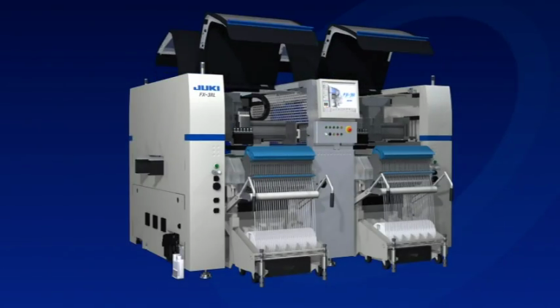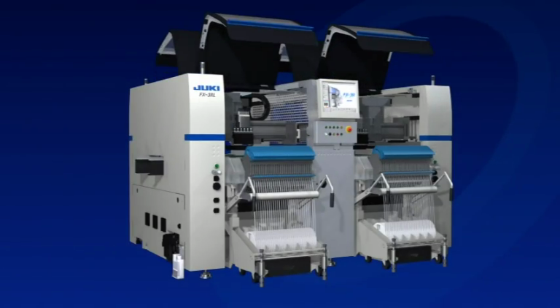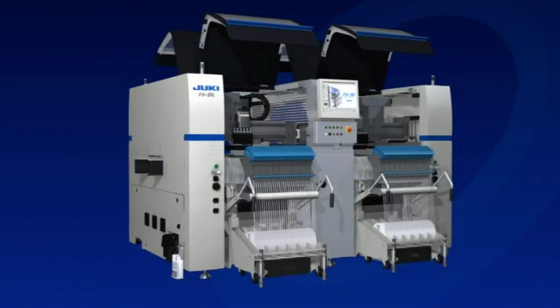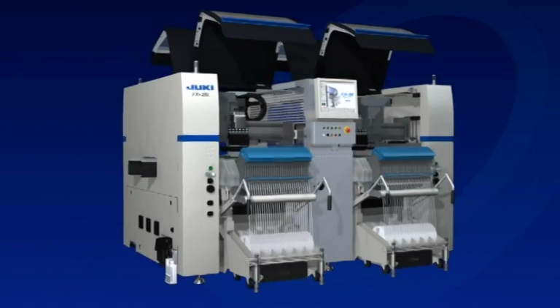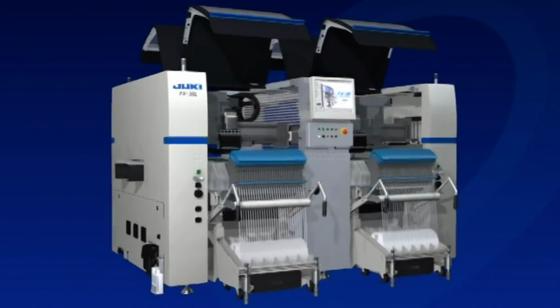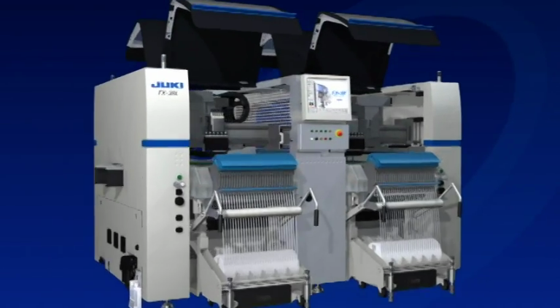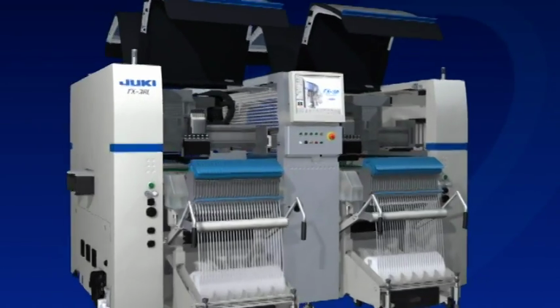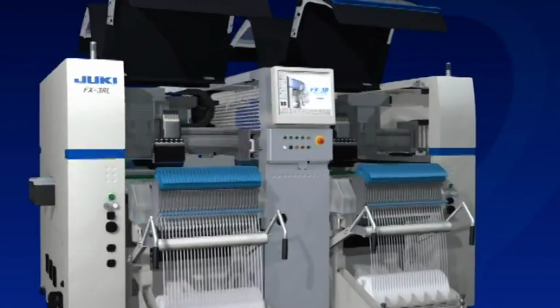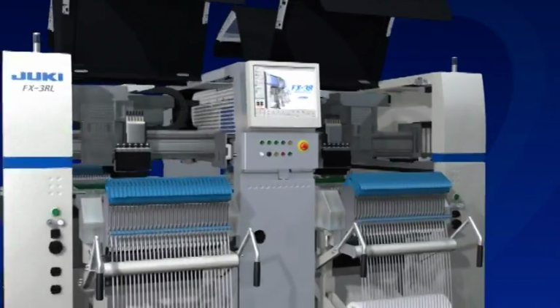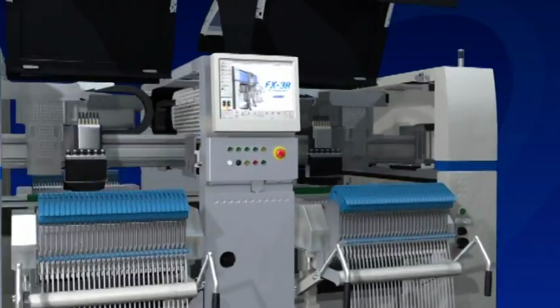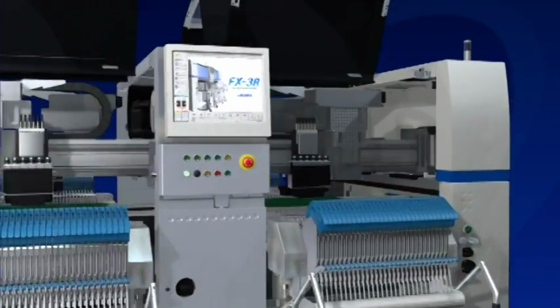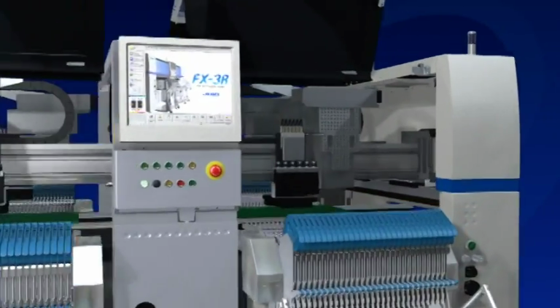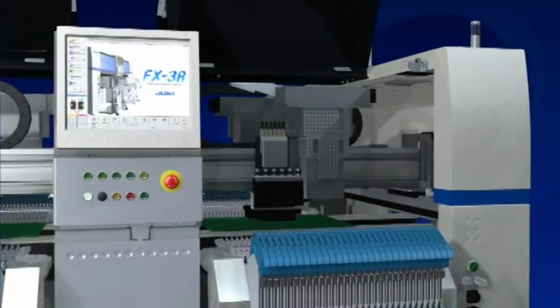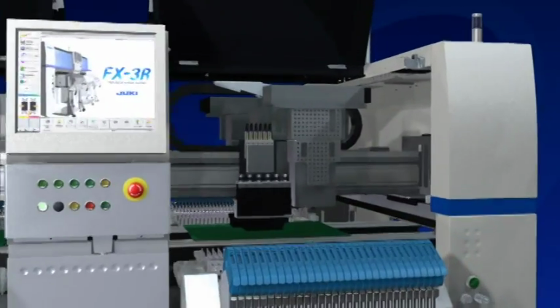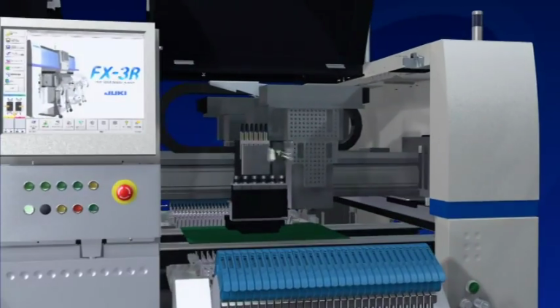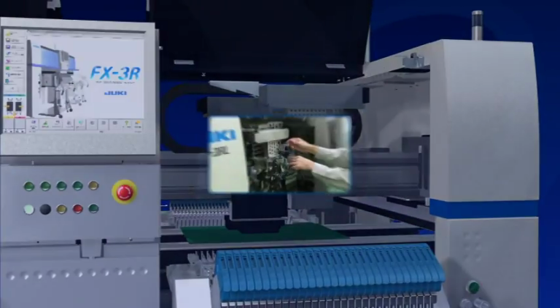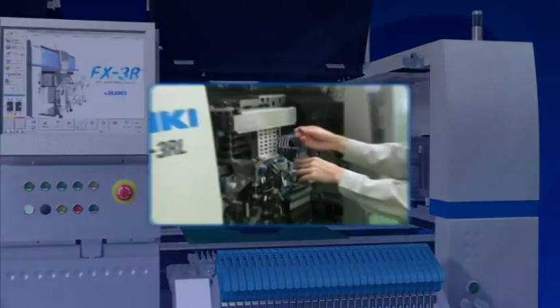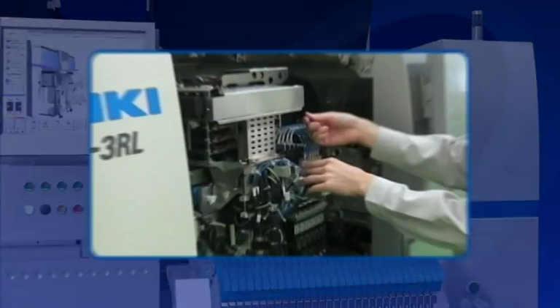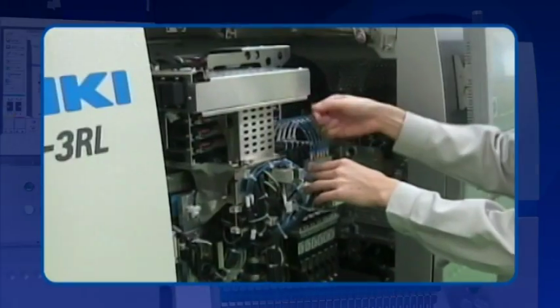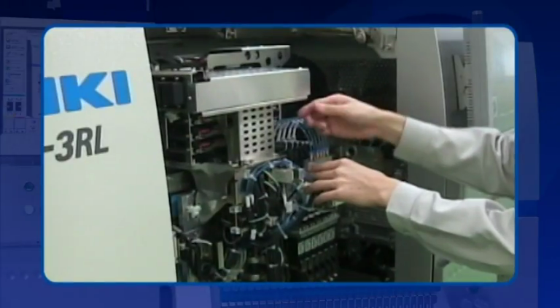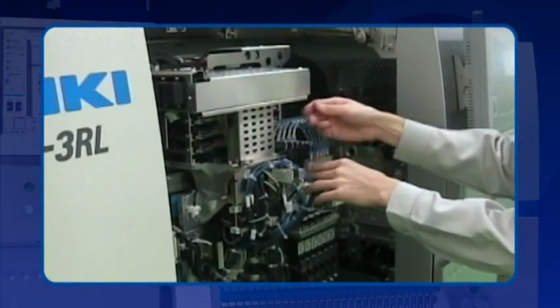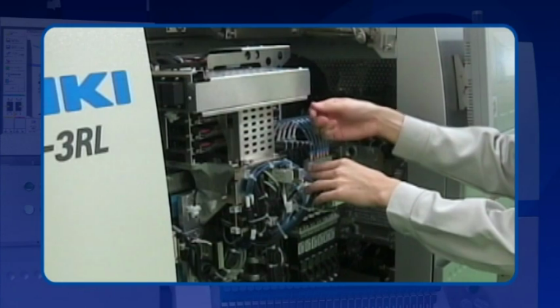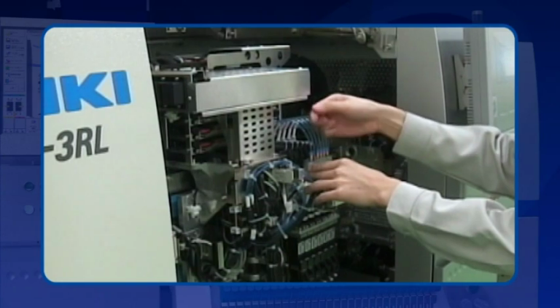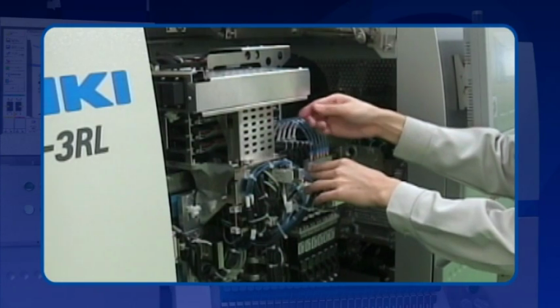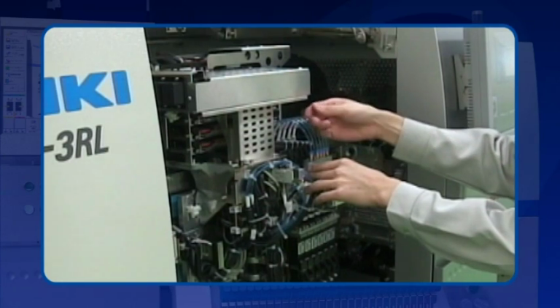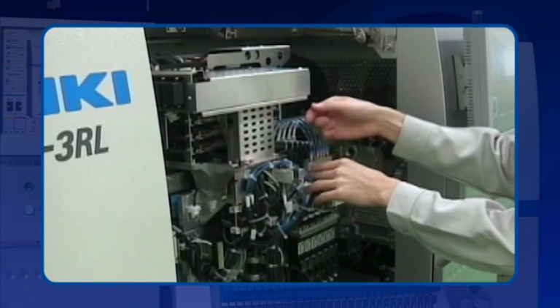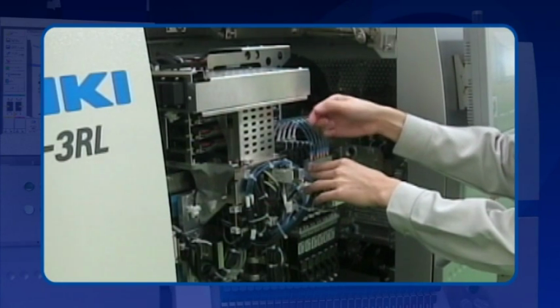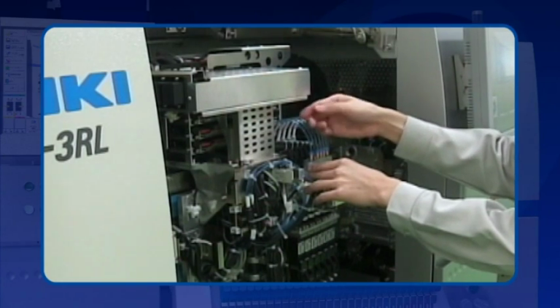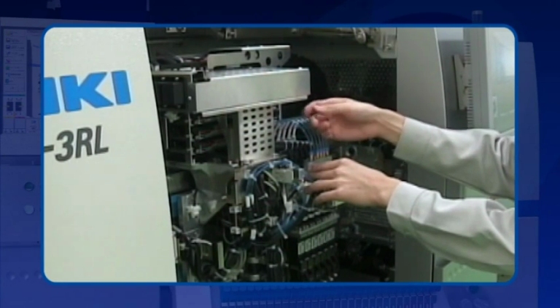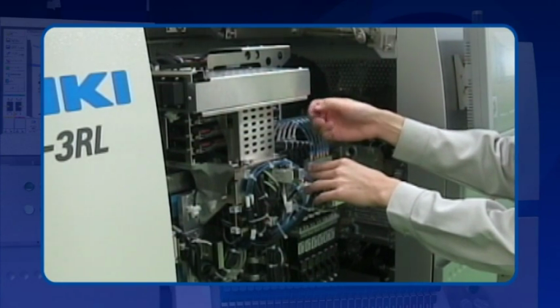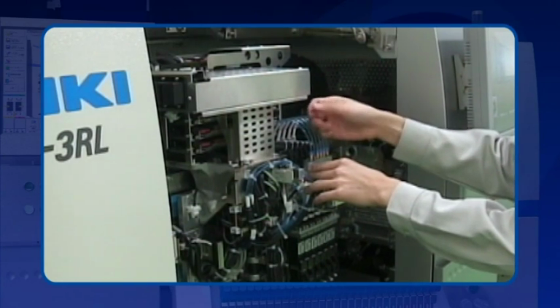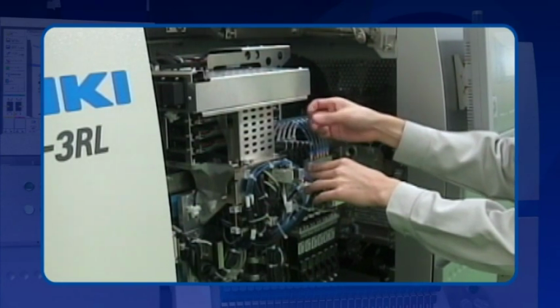FX3R maintenance is straightforward — simply open the front or back cover to access the head.